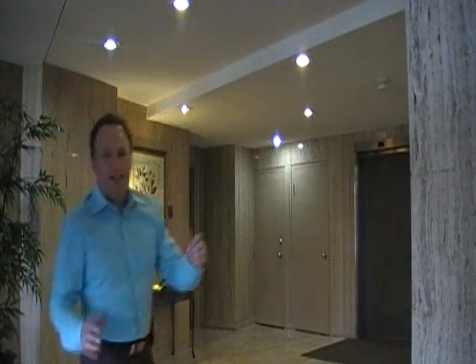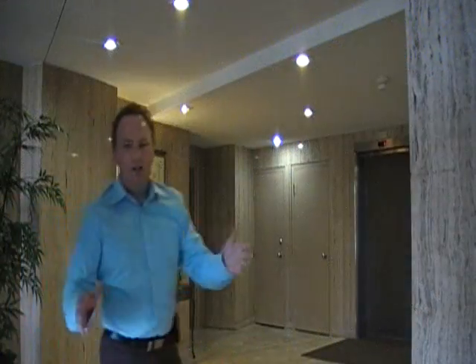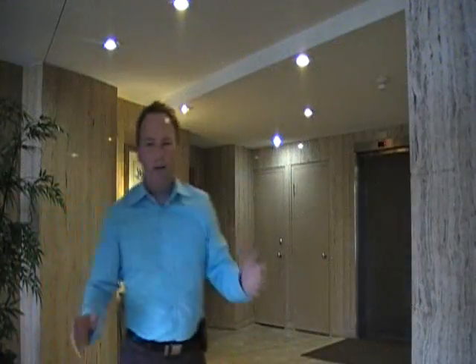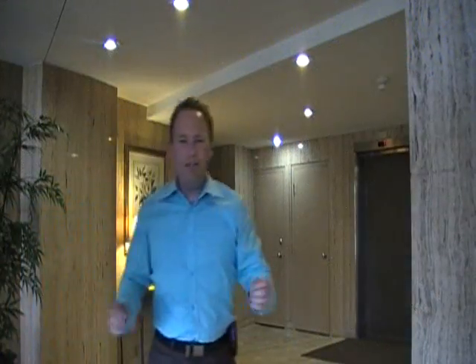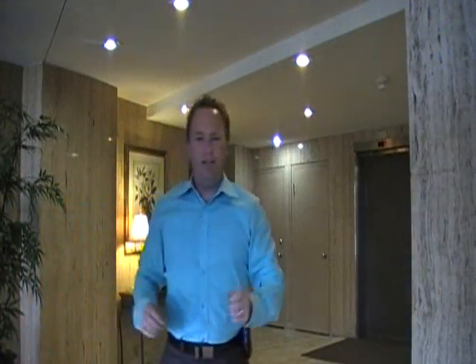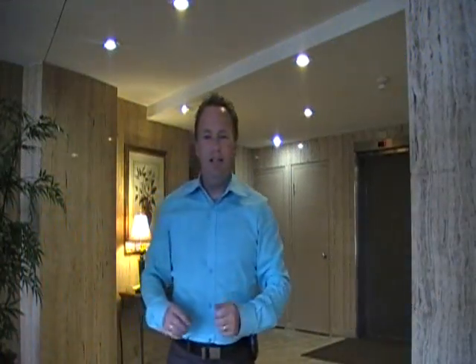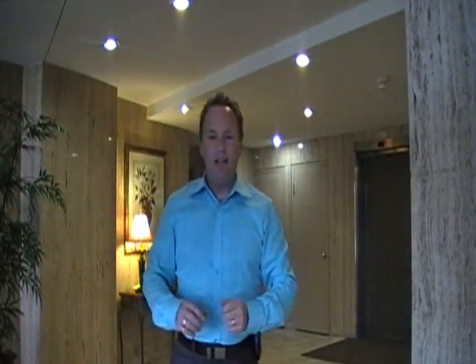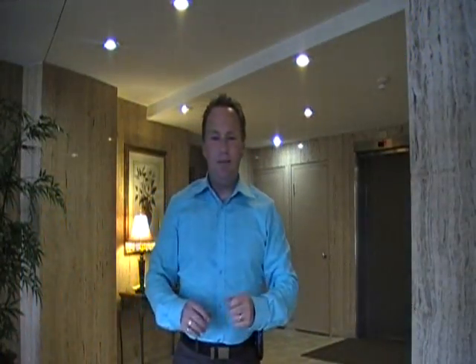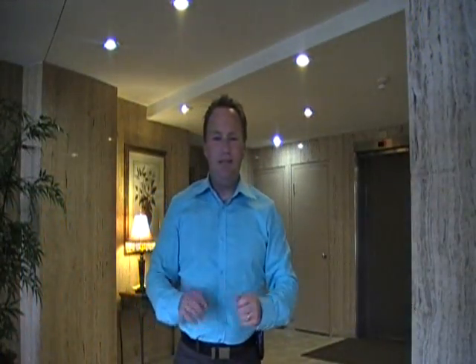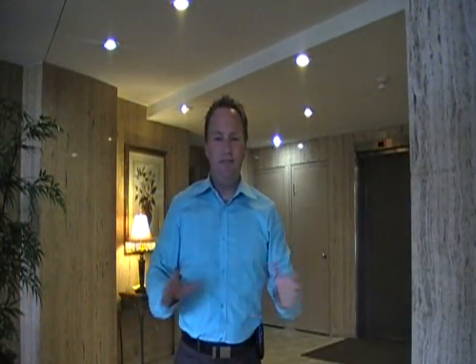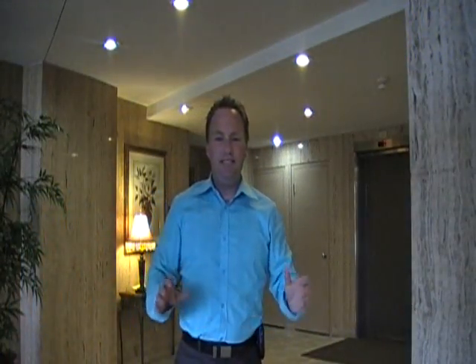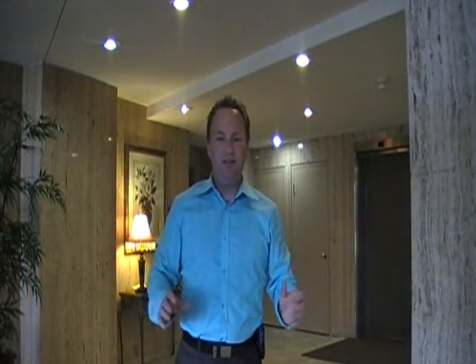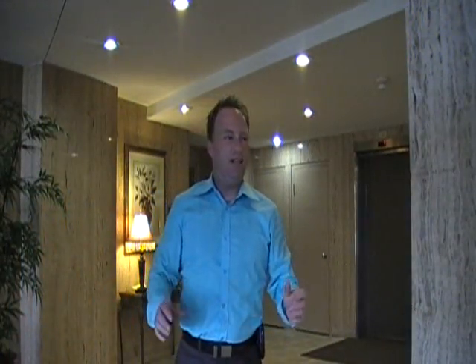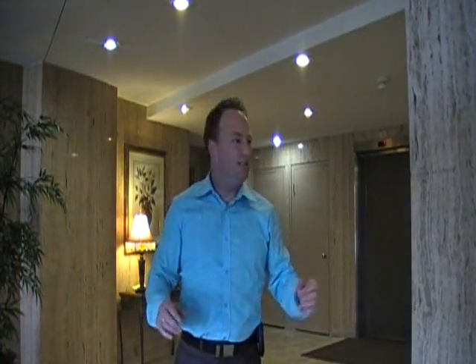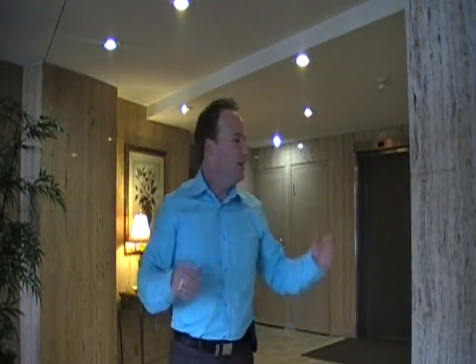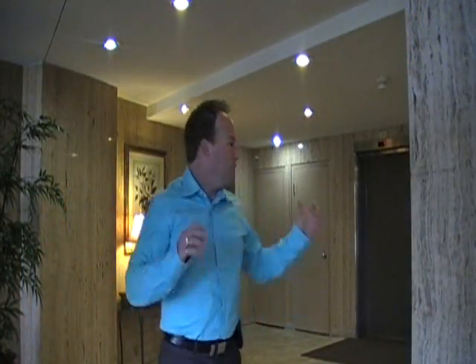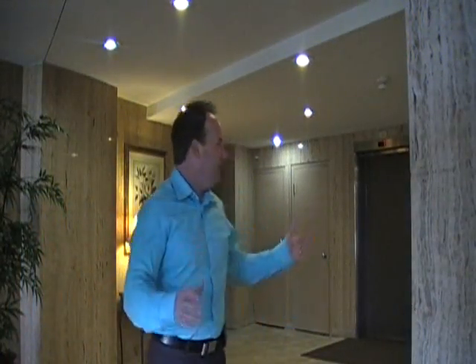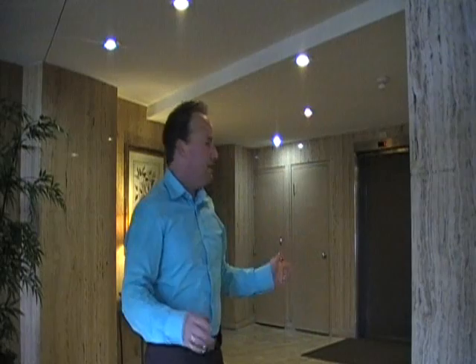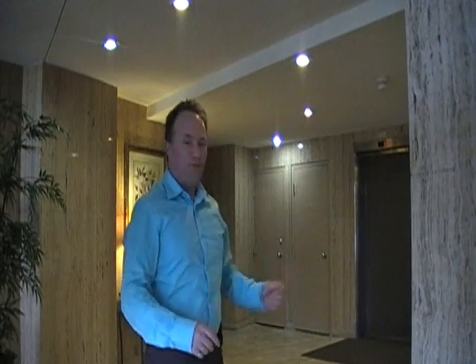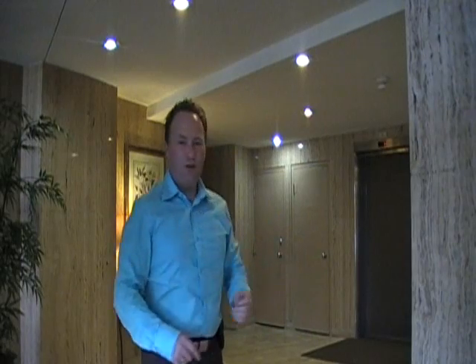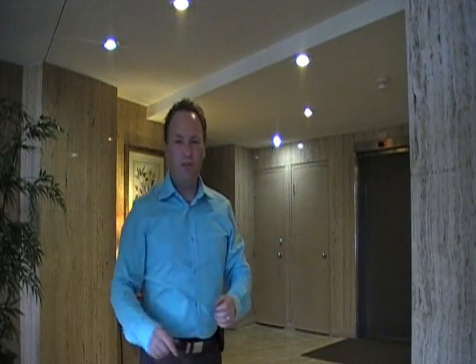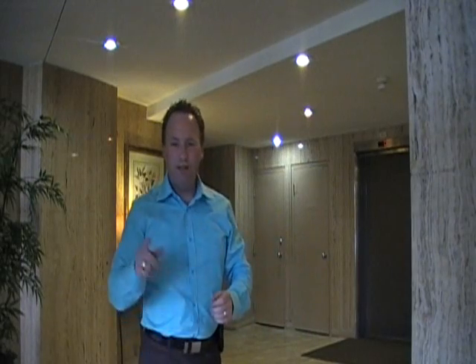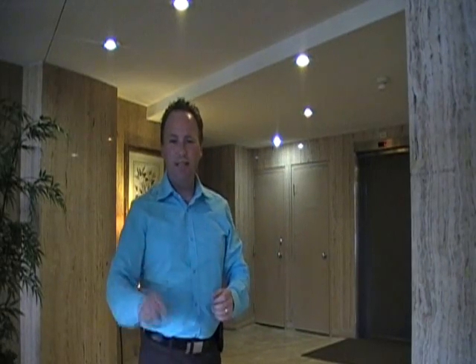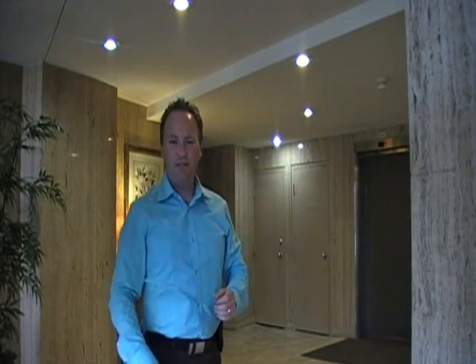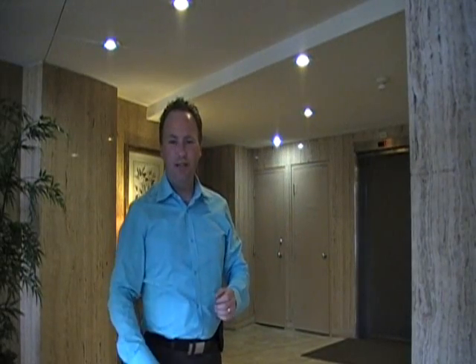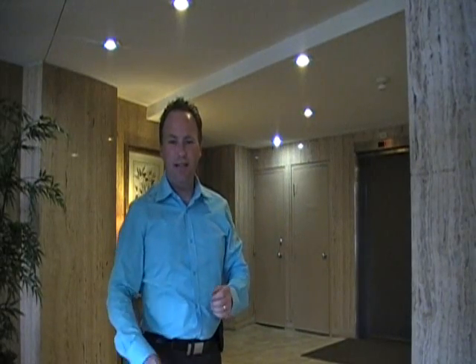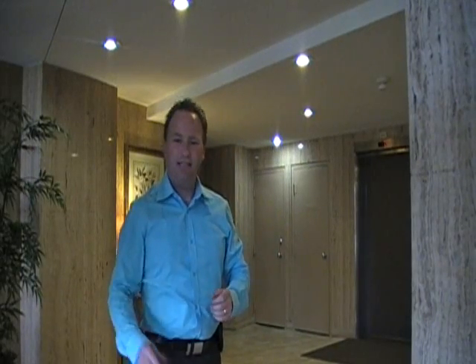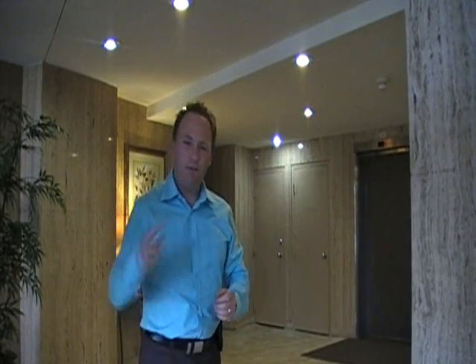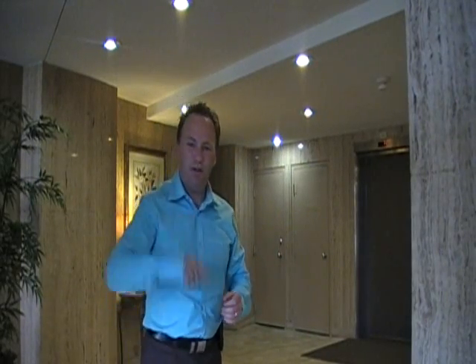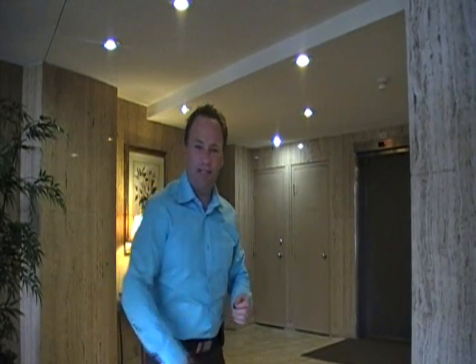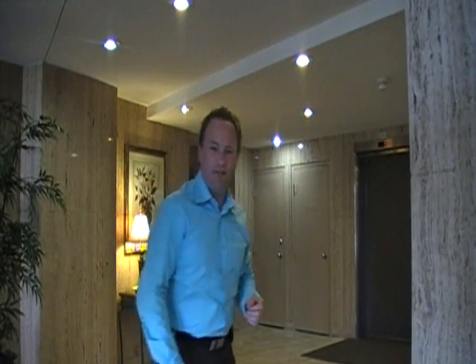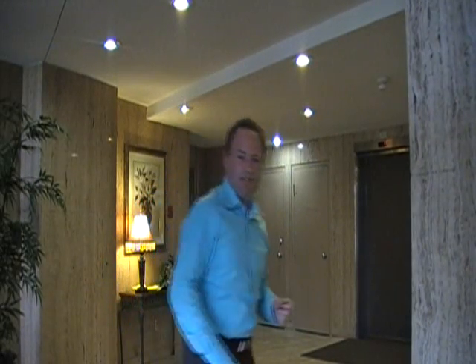Here we are in the lobby at 15 Towering Heights. Really nice and formal, great place to greet you guys. How about we go see the units.